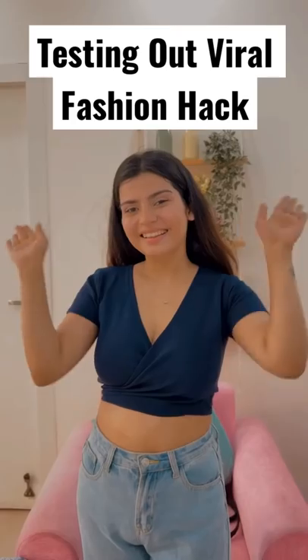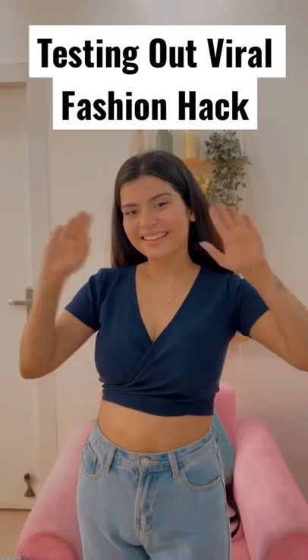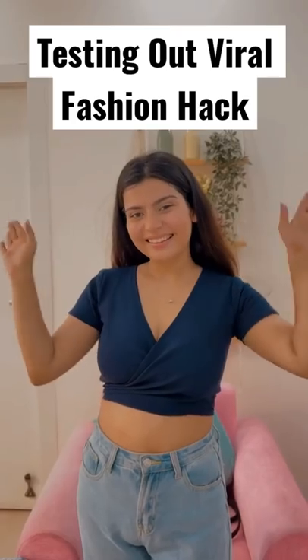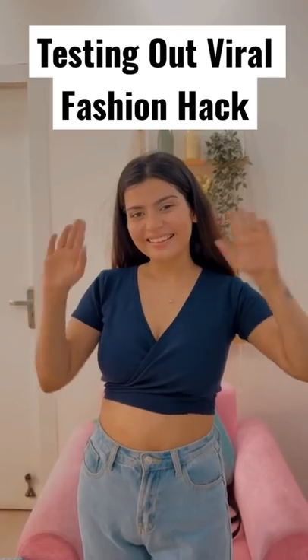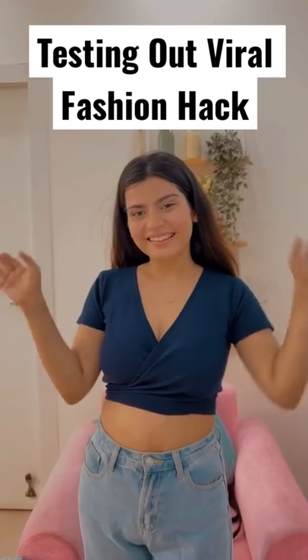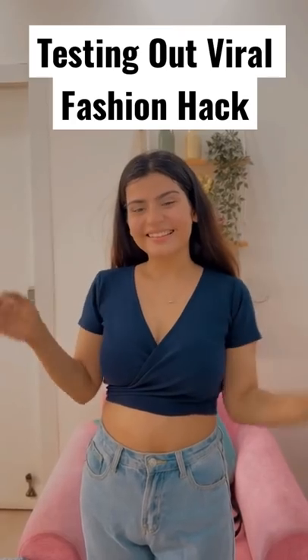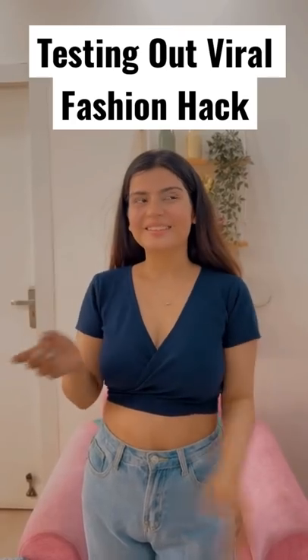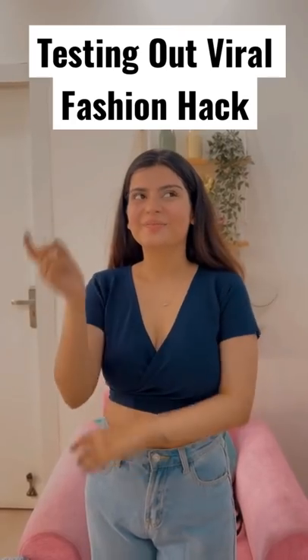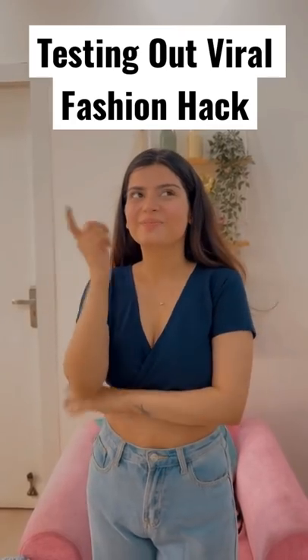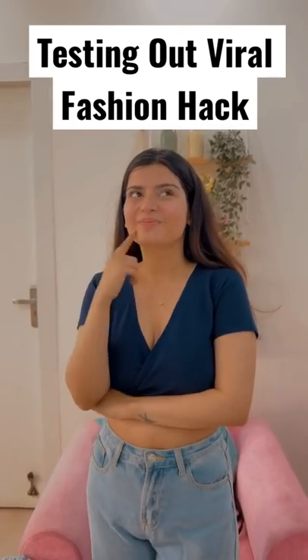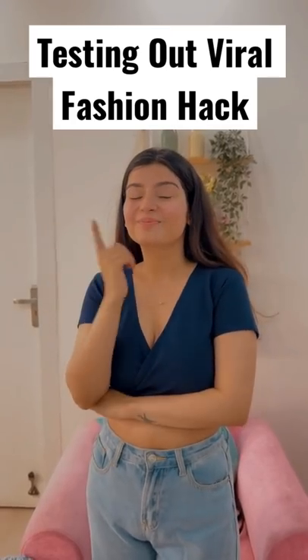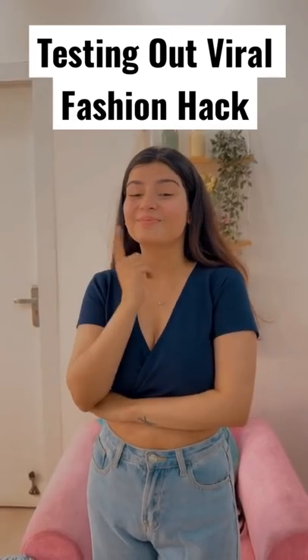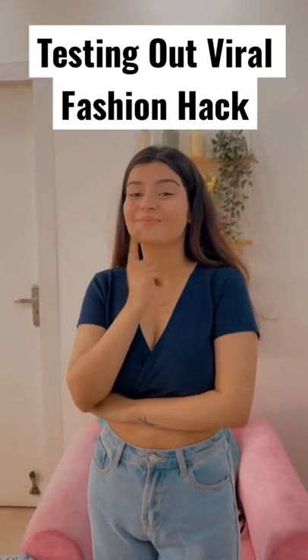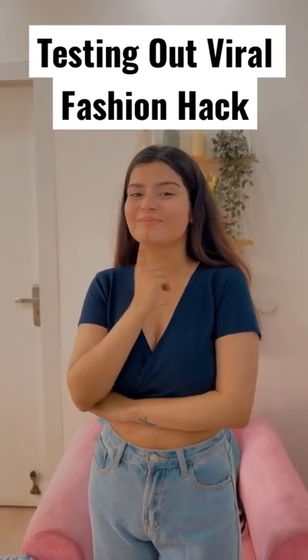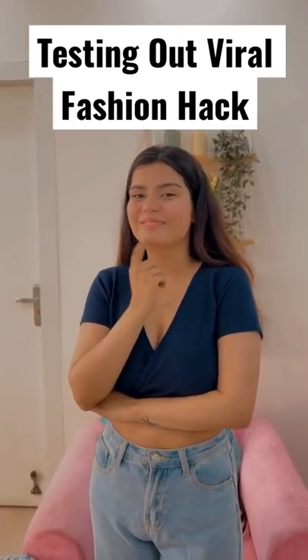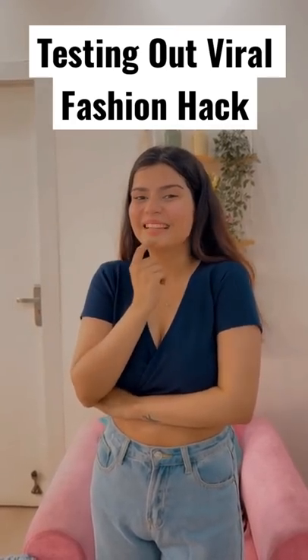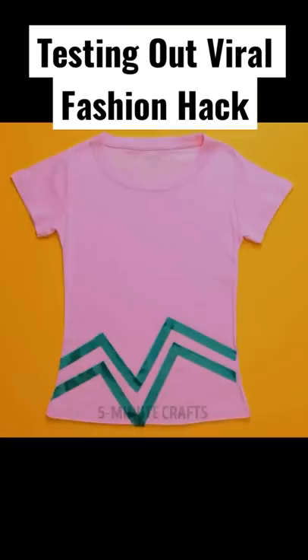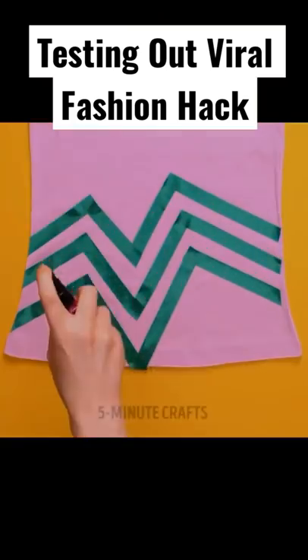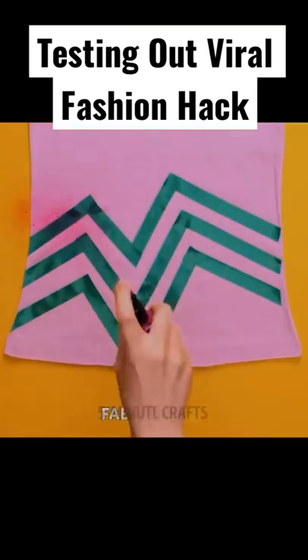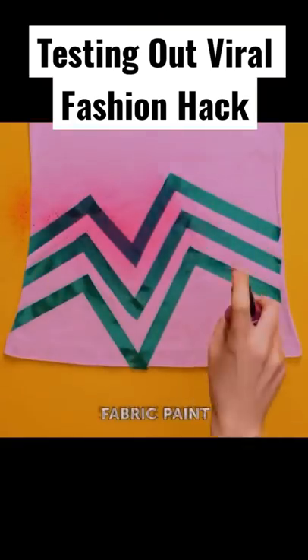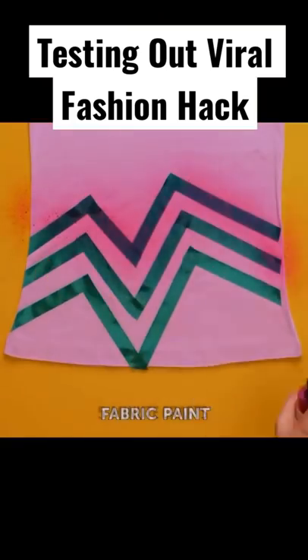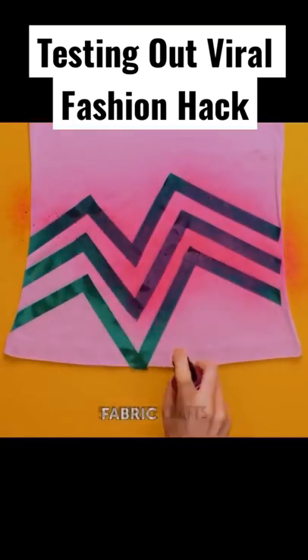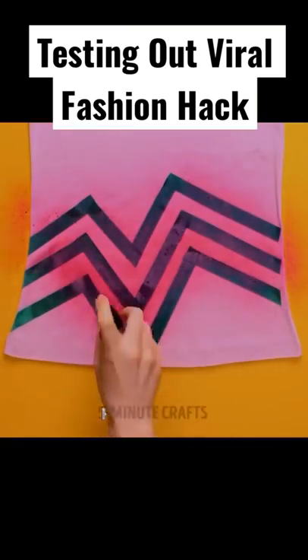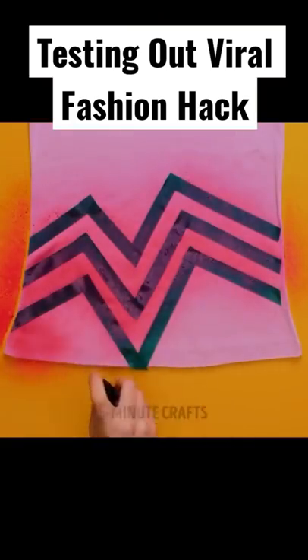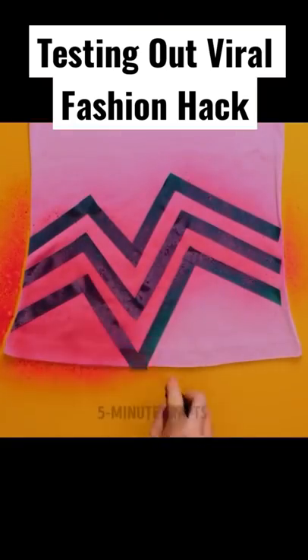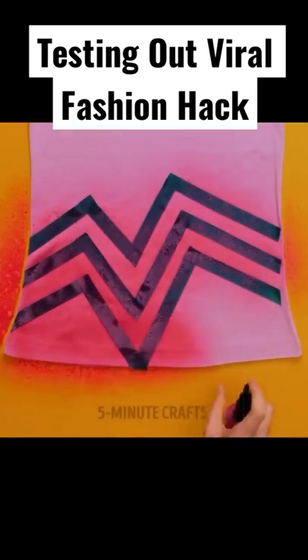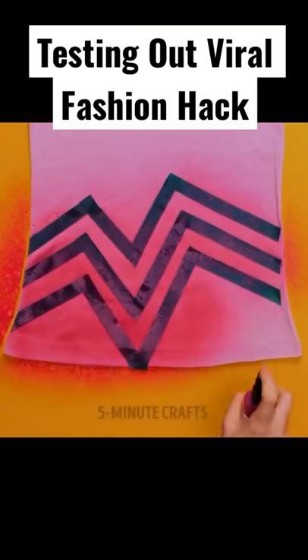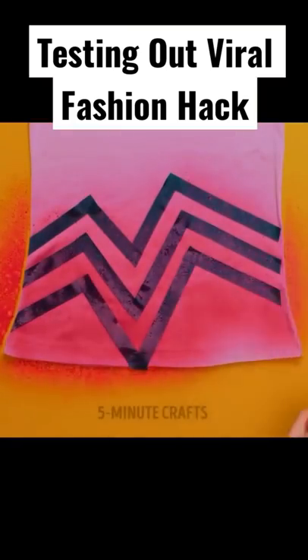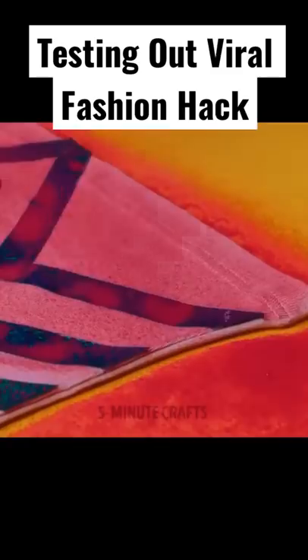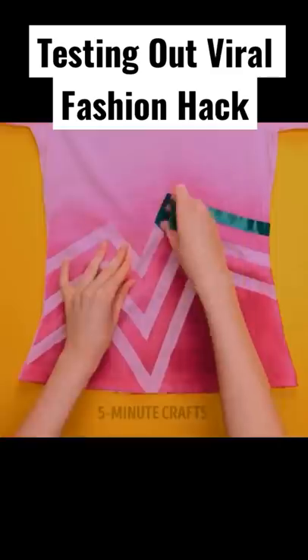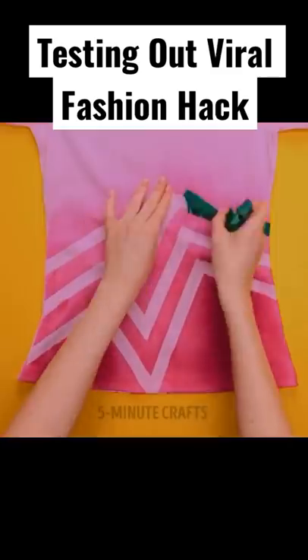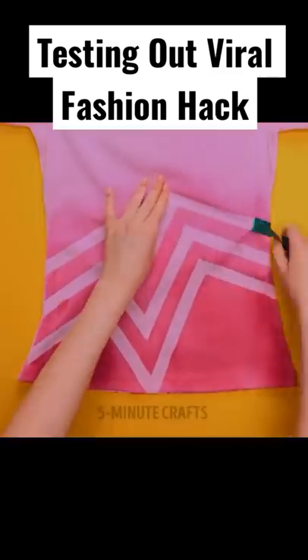Hi guys, let's do a fun fashion hack. They gave a new t-shirt on it.